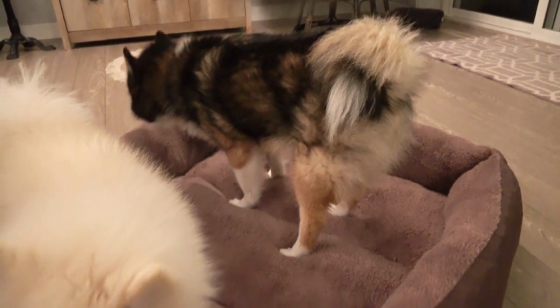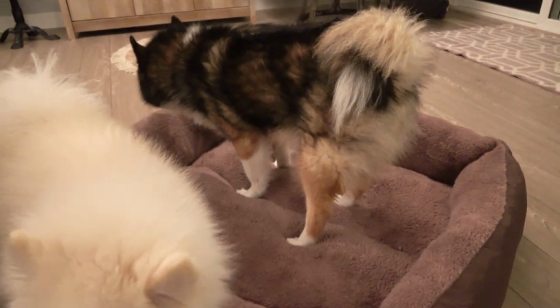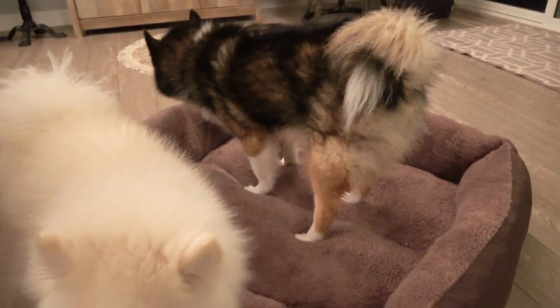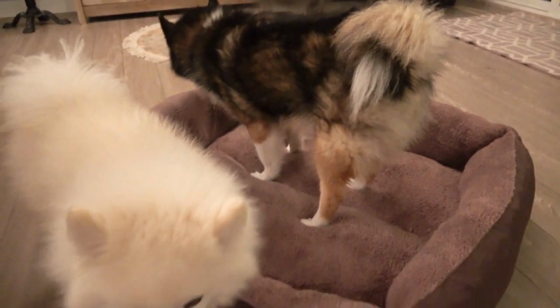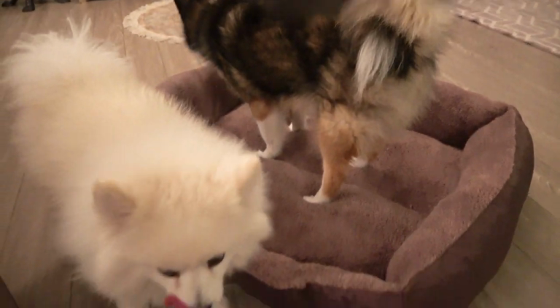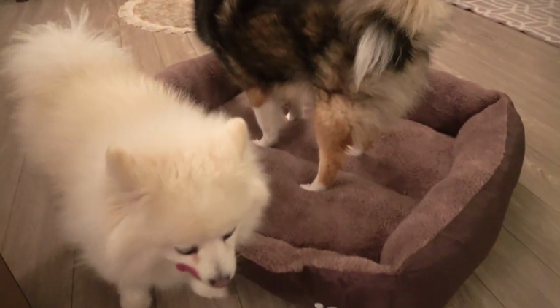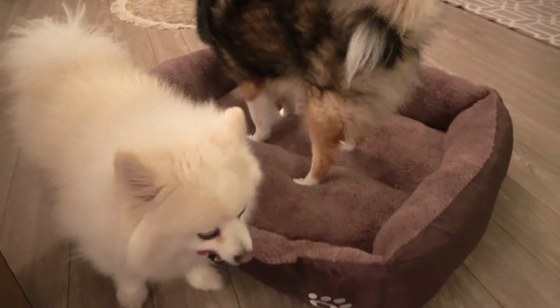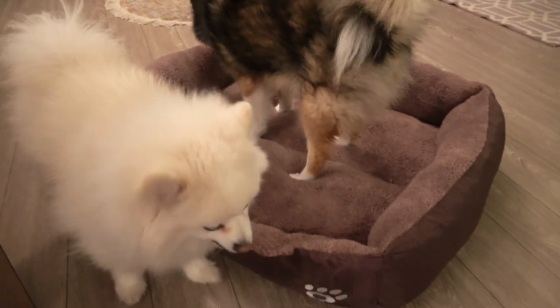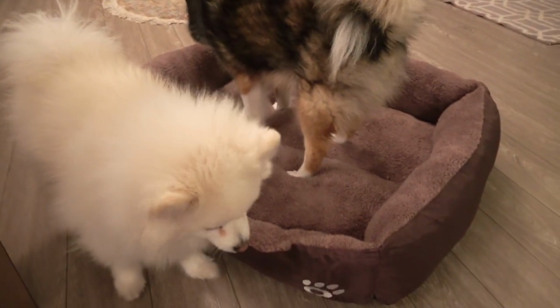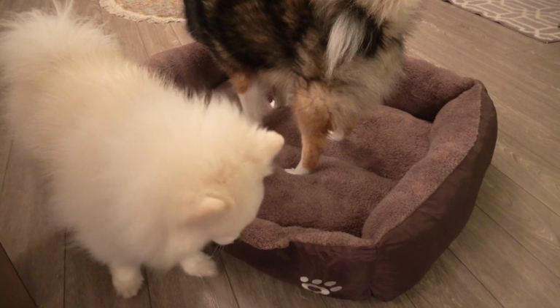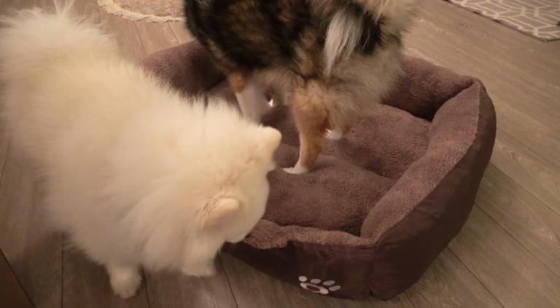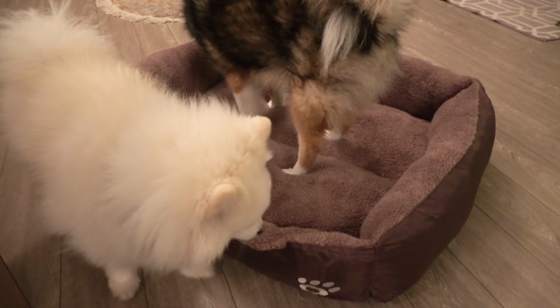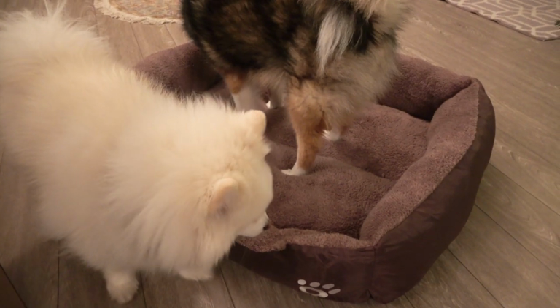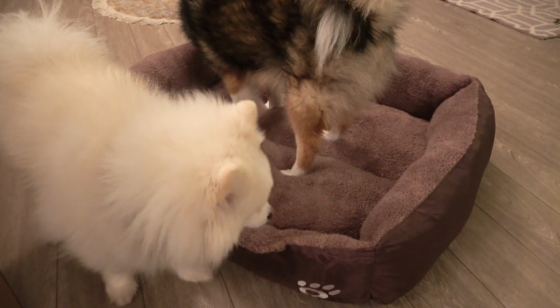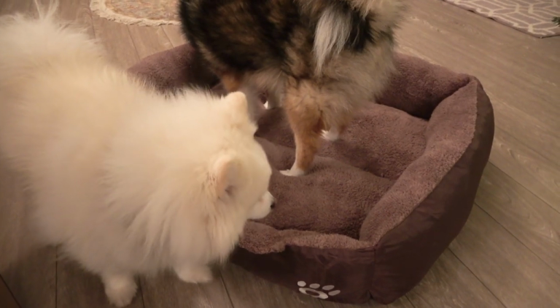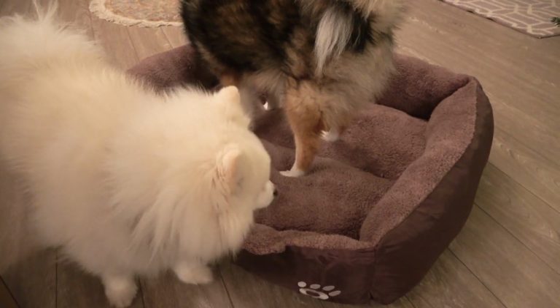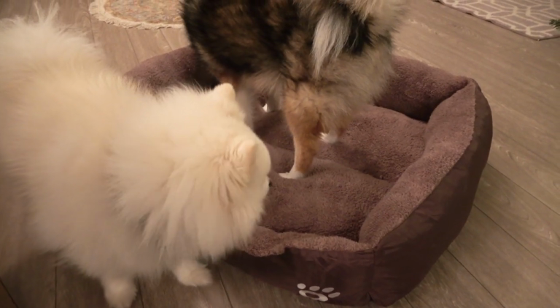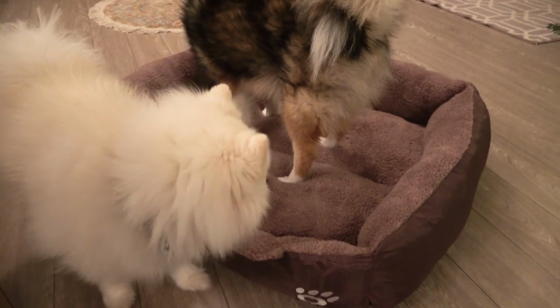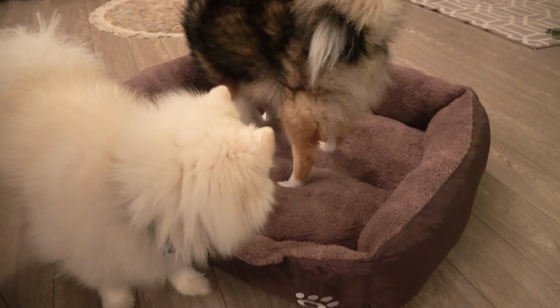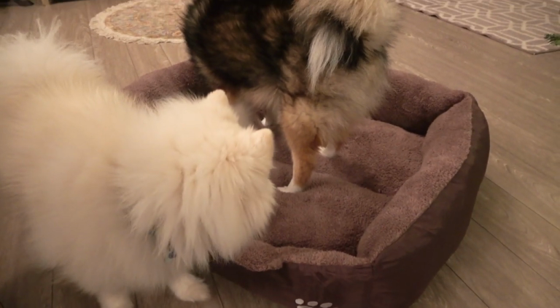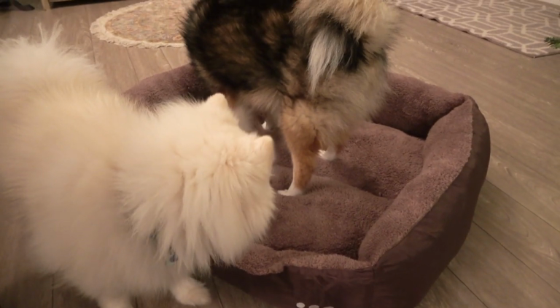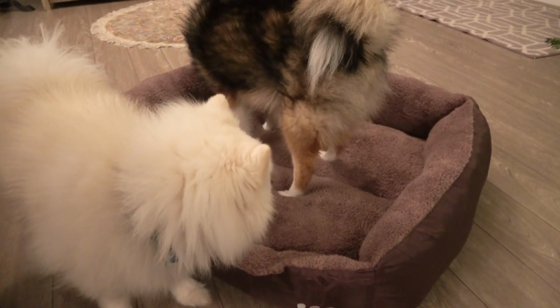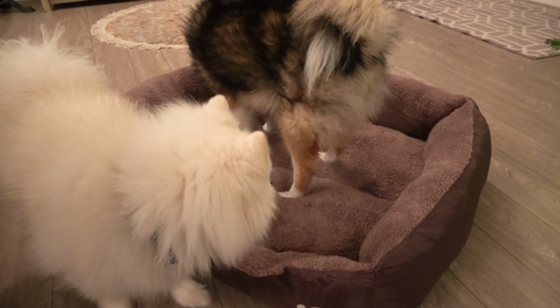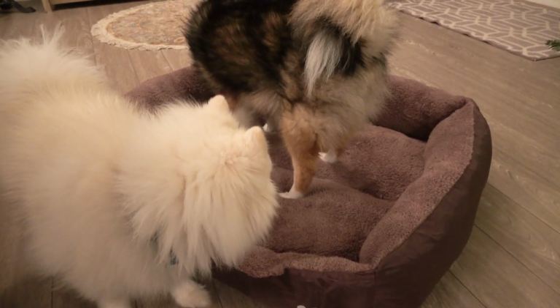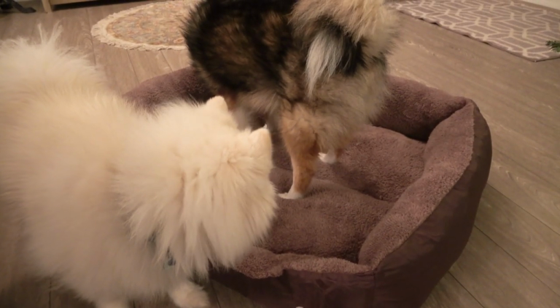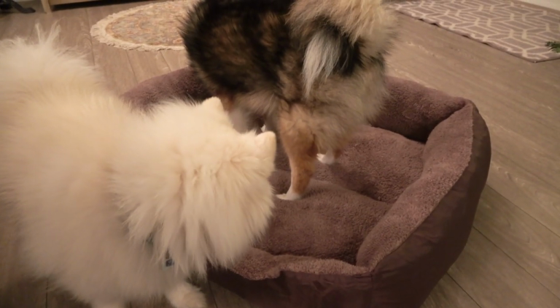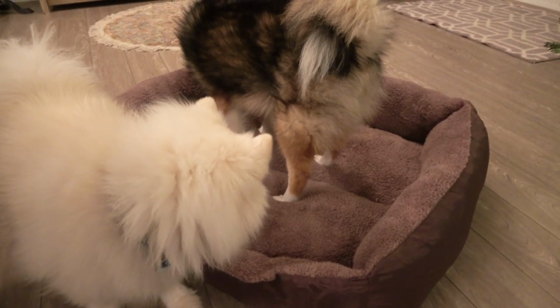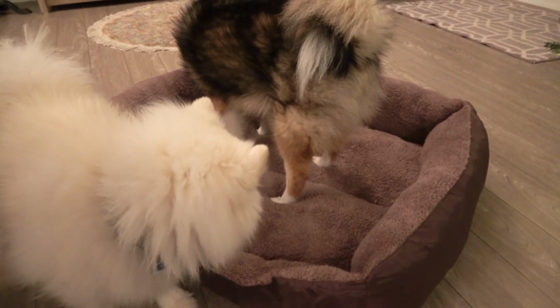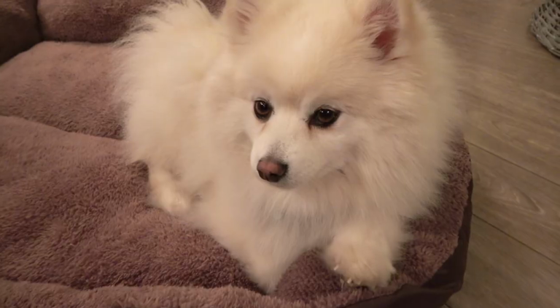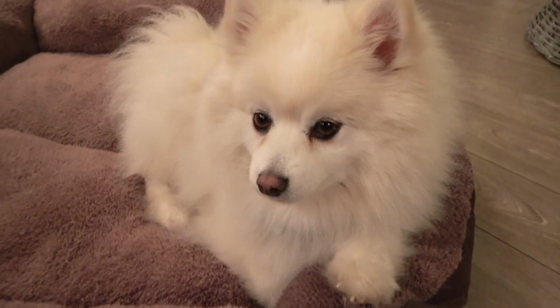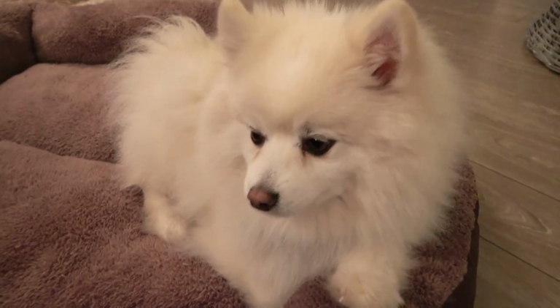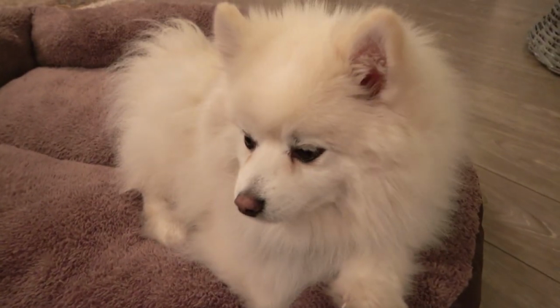They are absolute goofs on it. They love to play on it and hide their faces in it. Look at this guy.